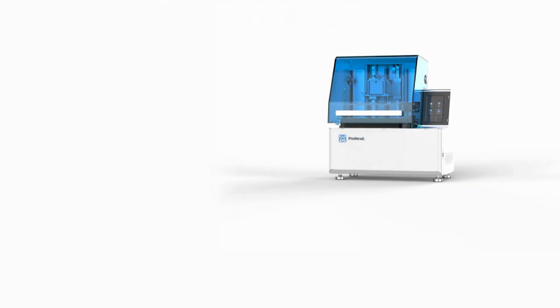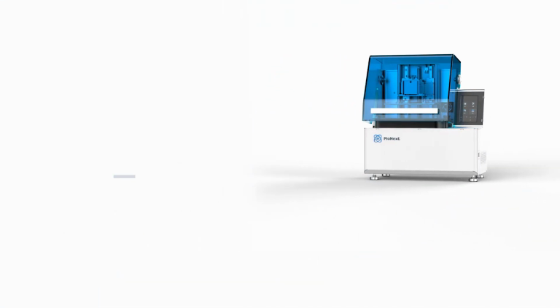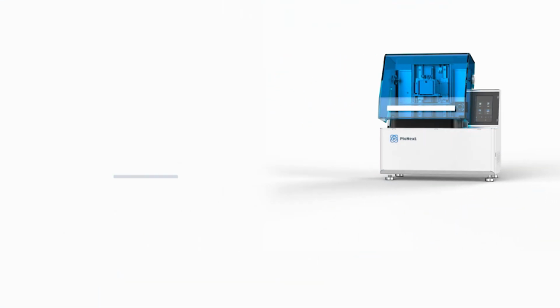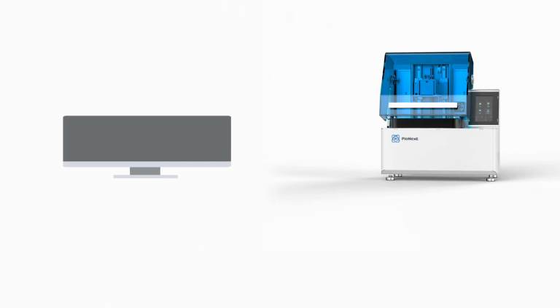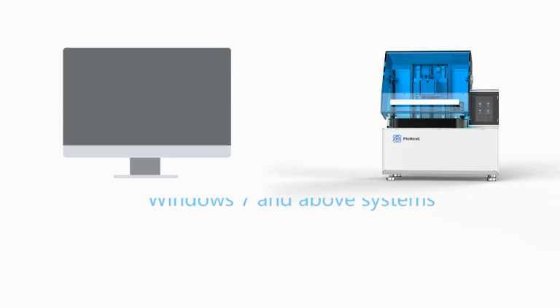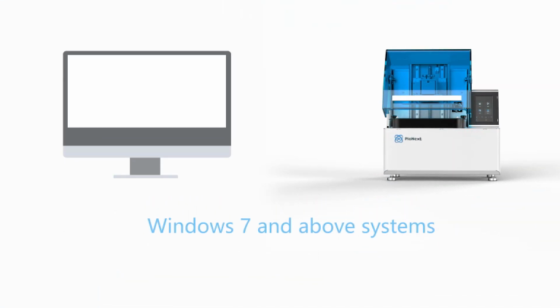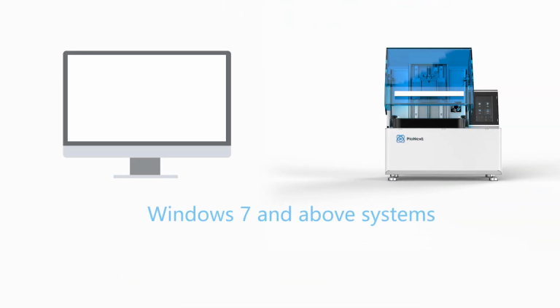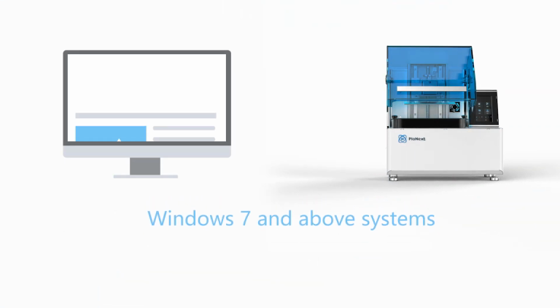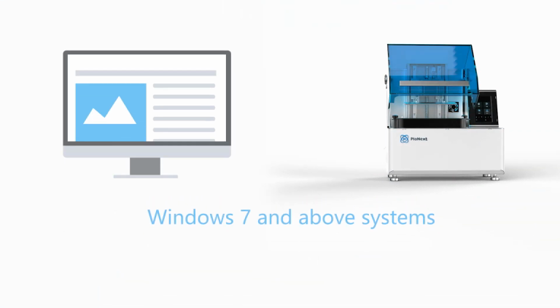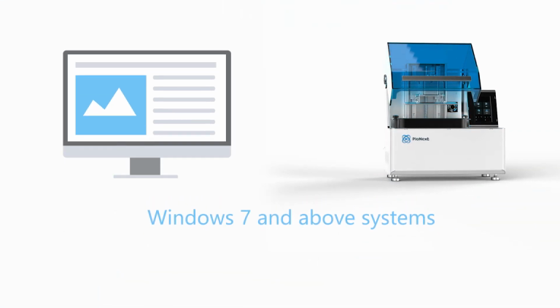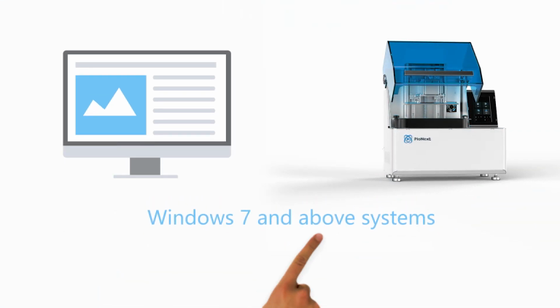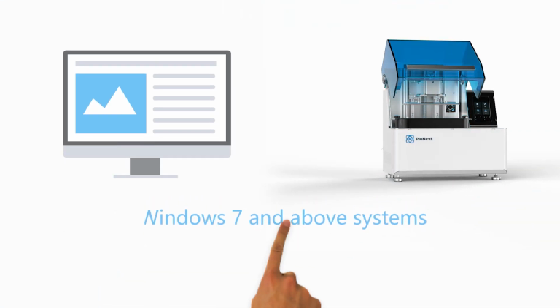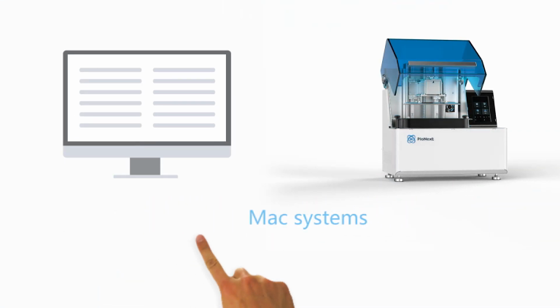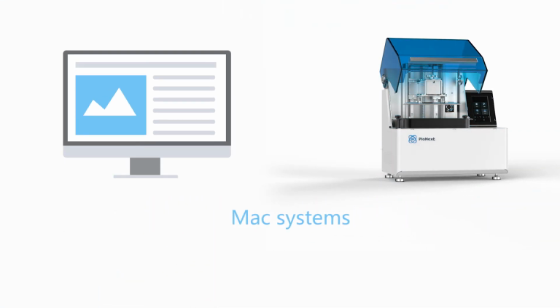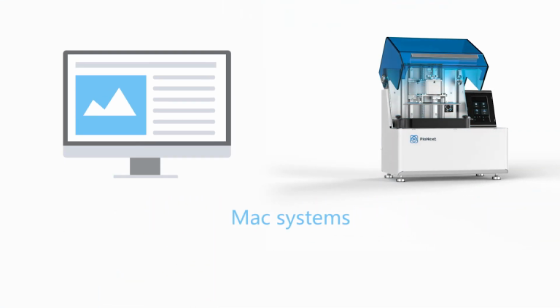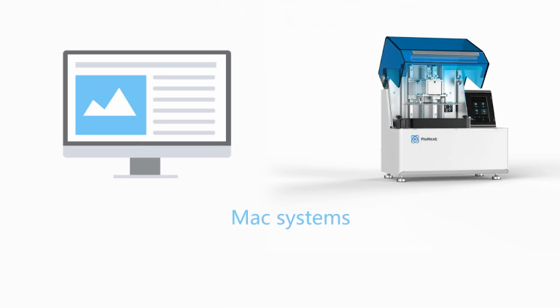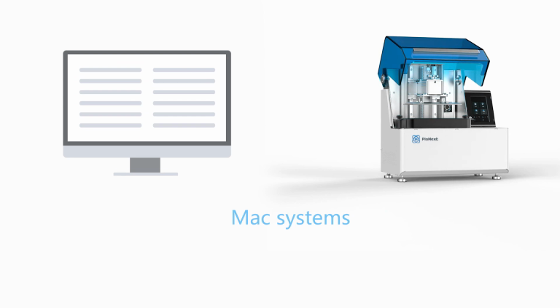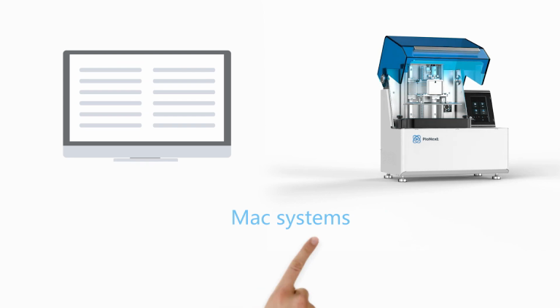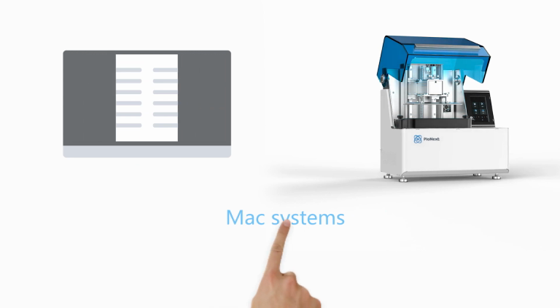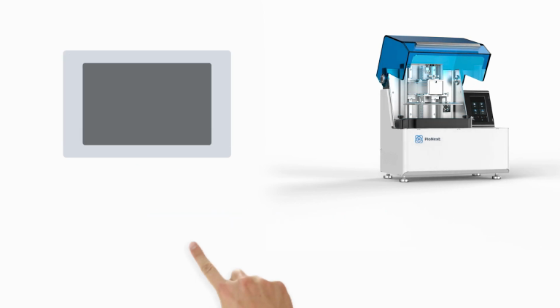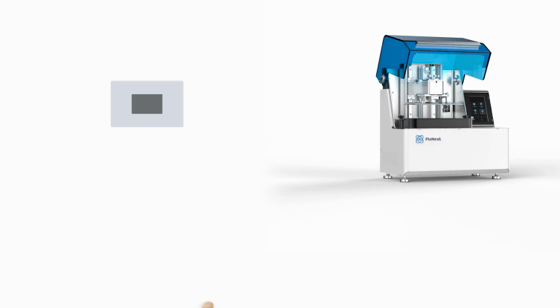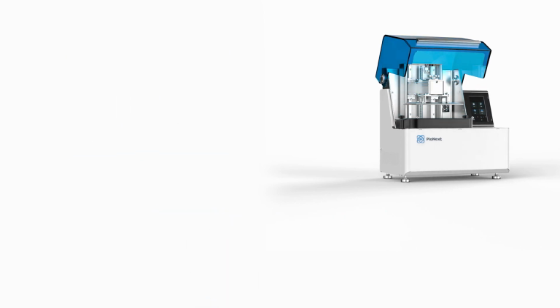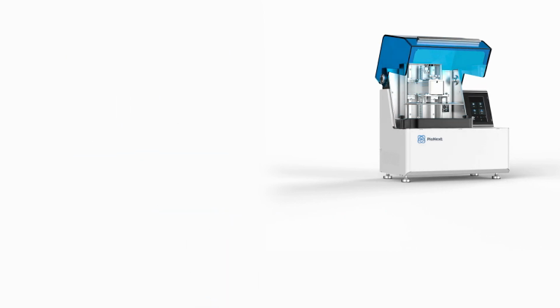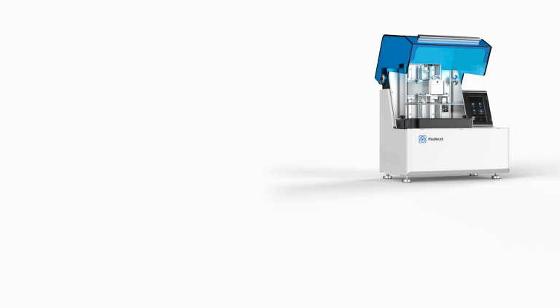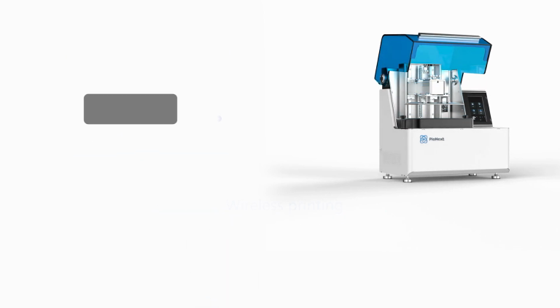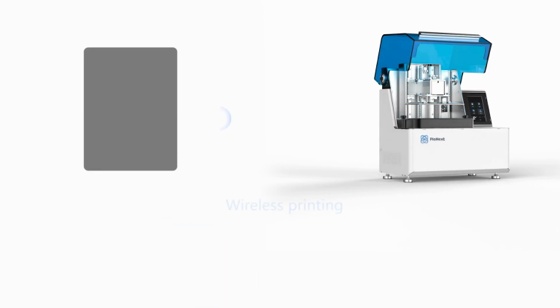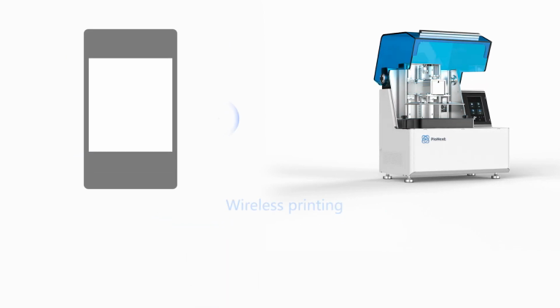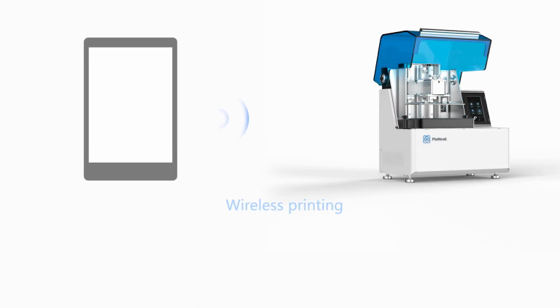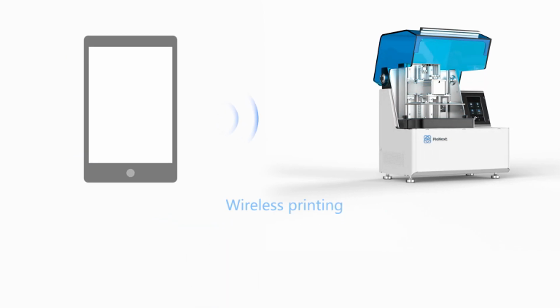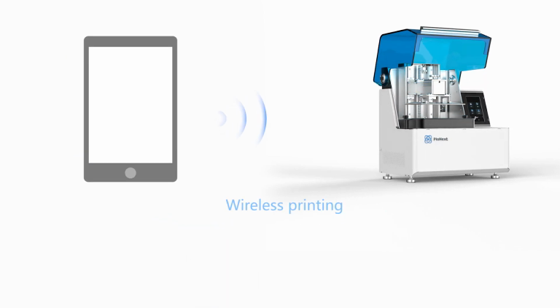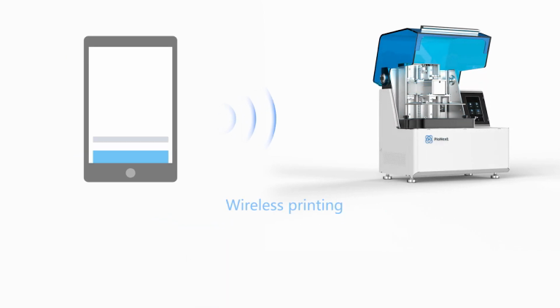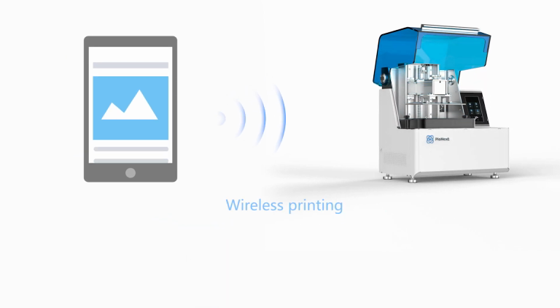It works with Windows 7 or above, Mac systems, and supports both wireless printing and offline printing.